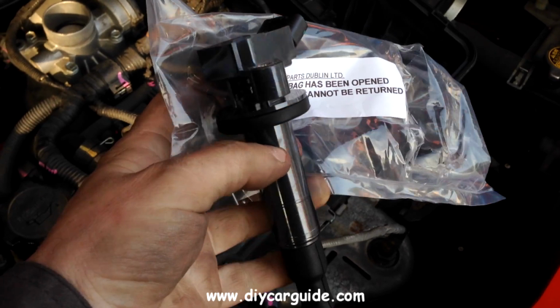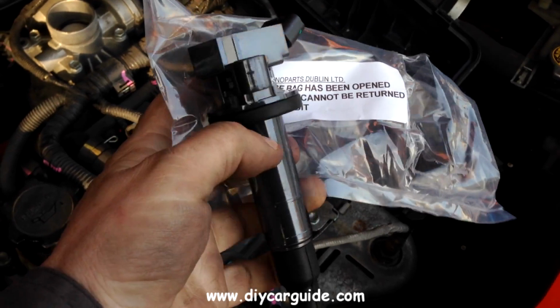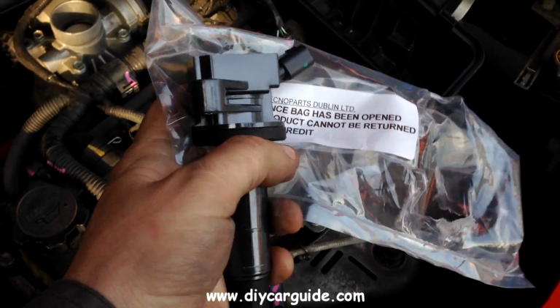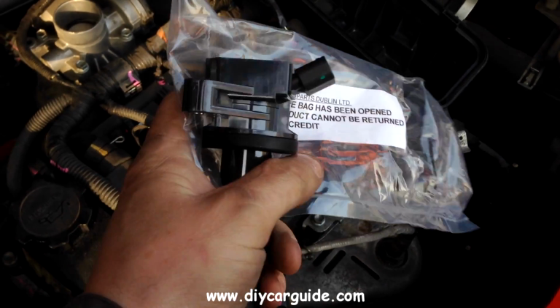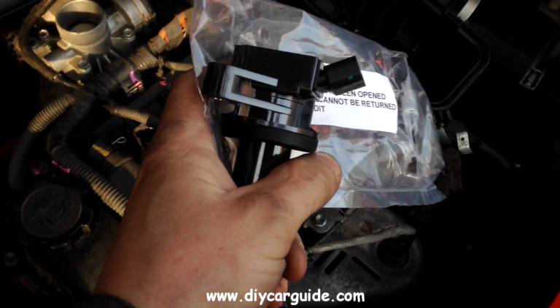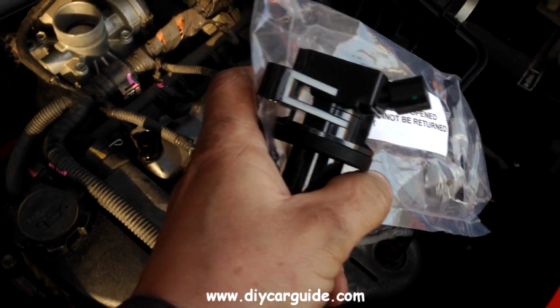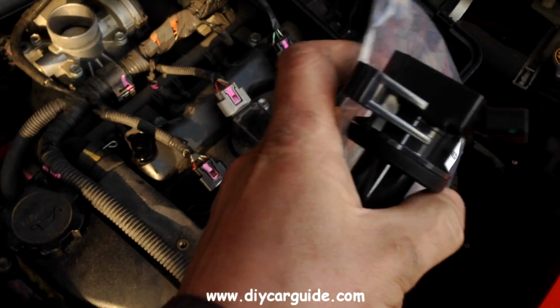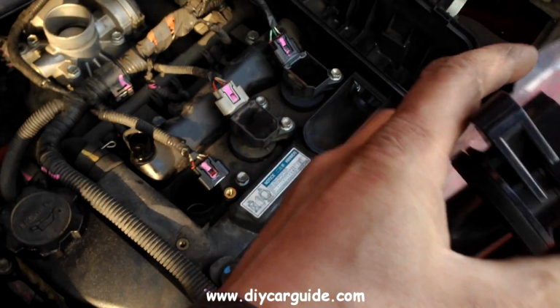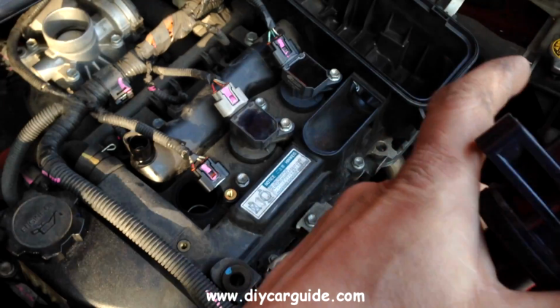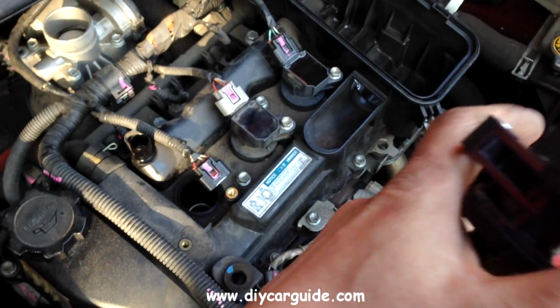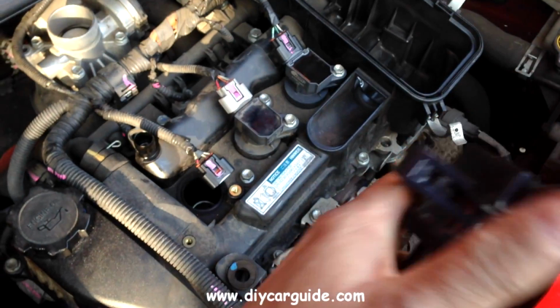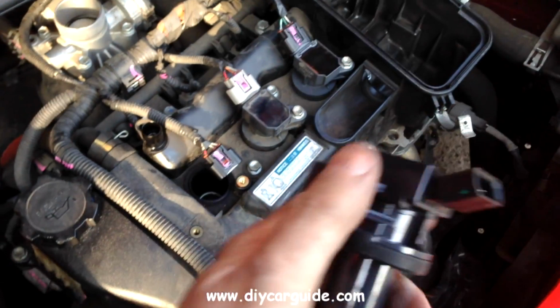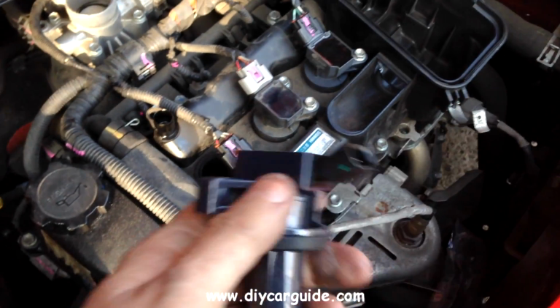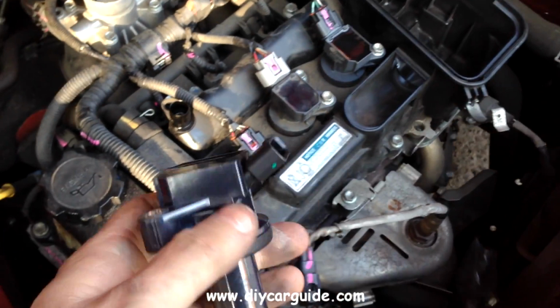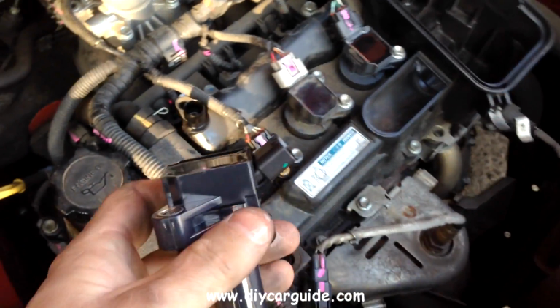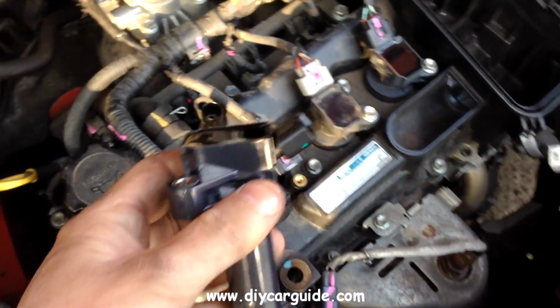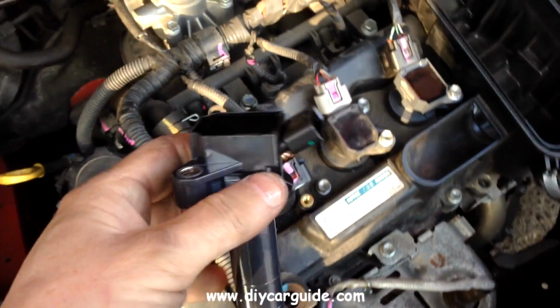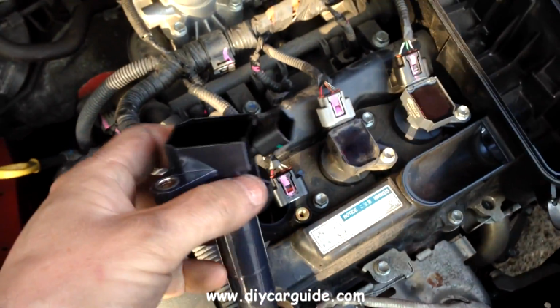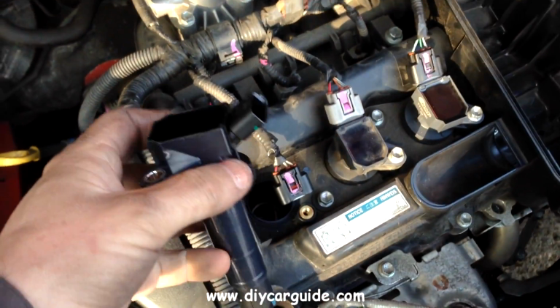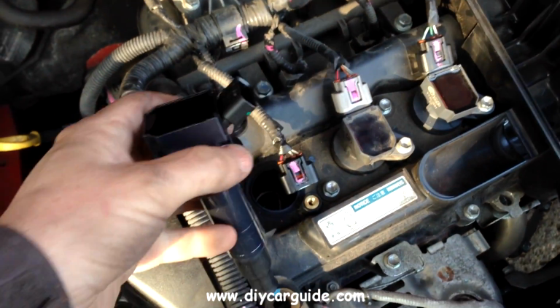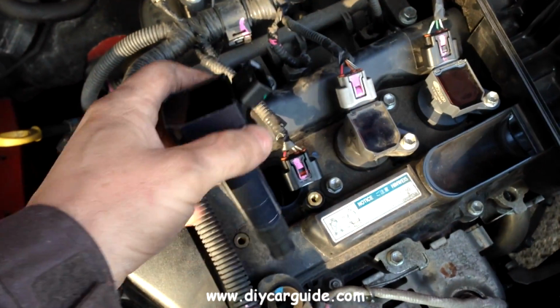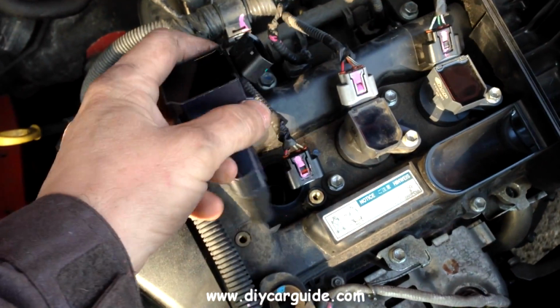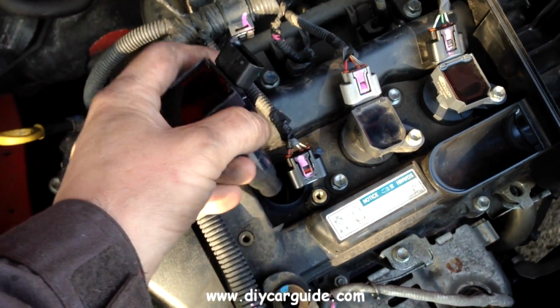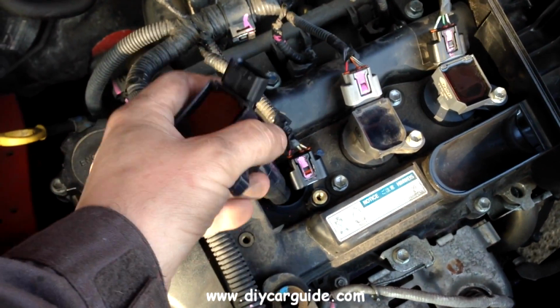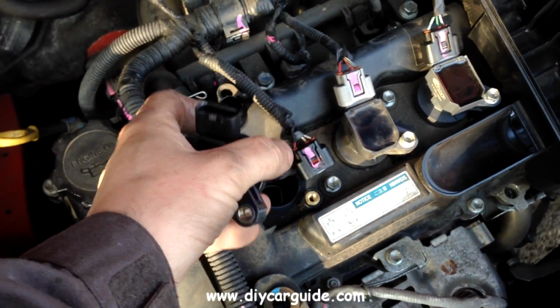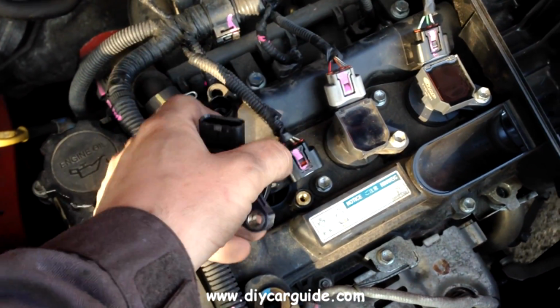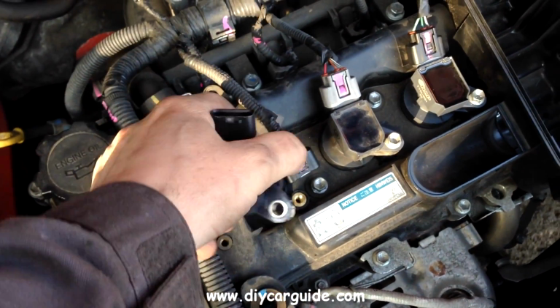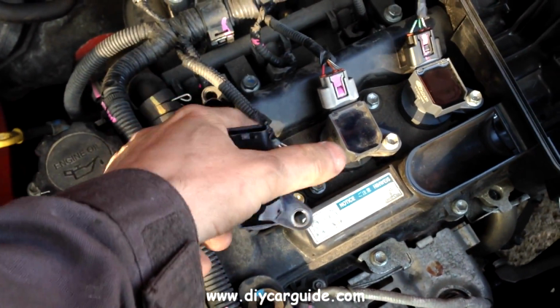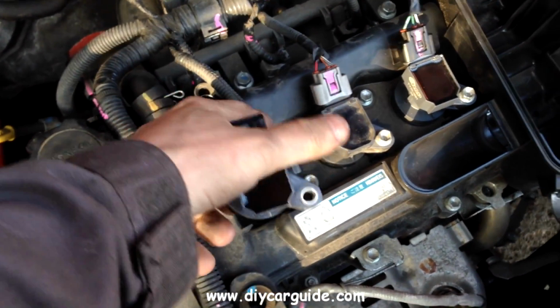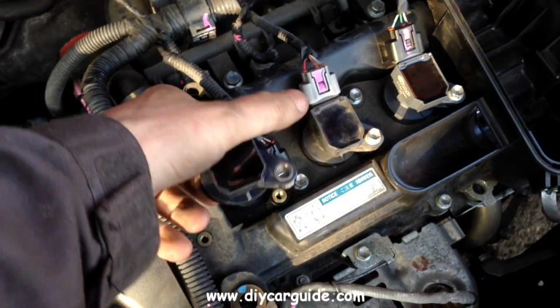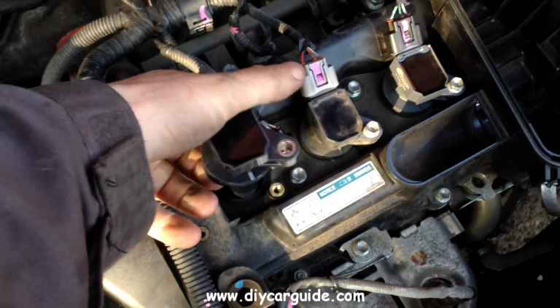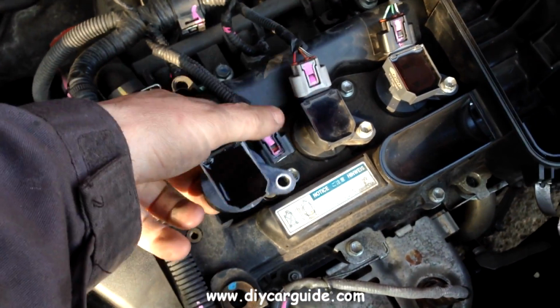A couple of hours later, a nice shiny new coil pack is ready to go in.